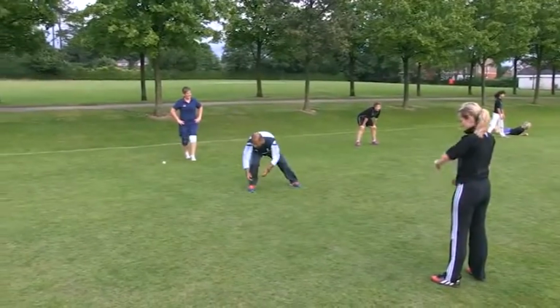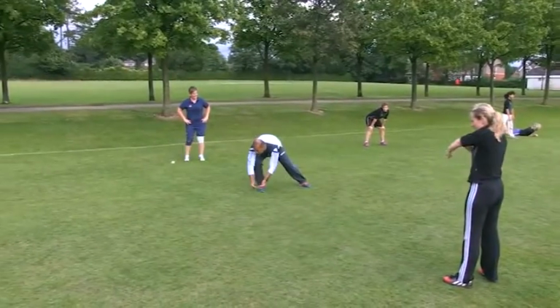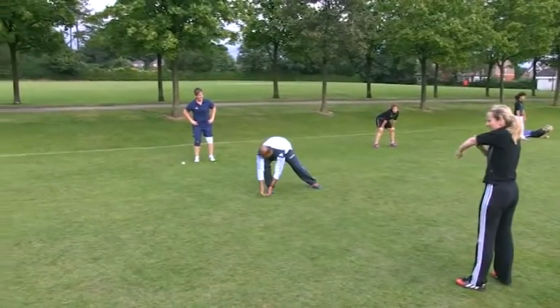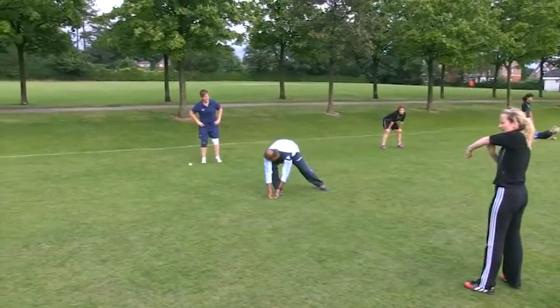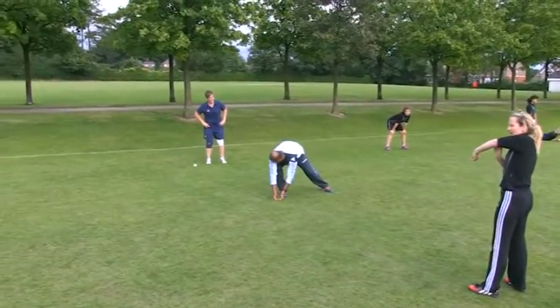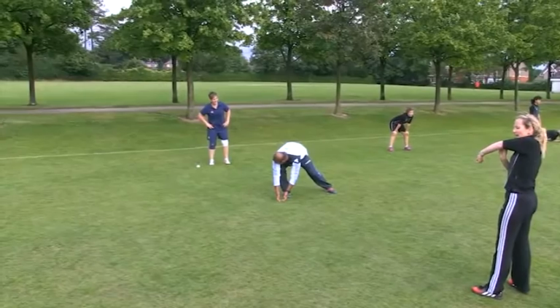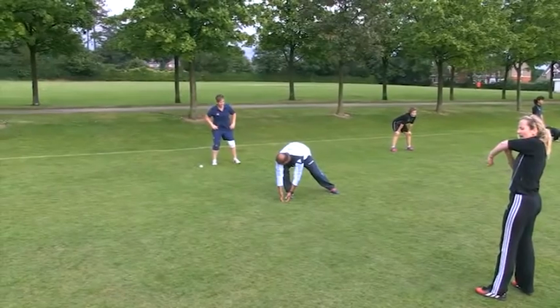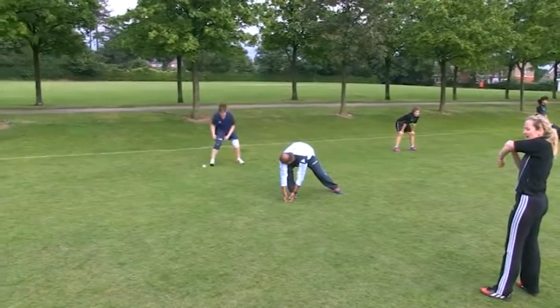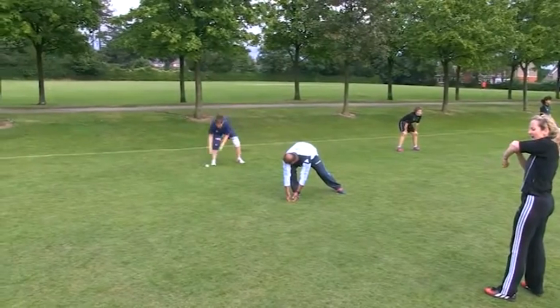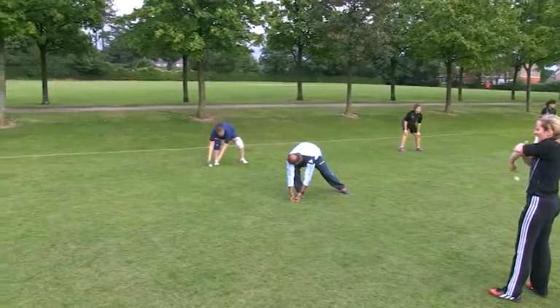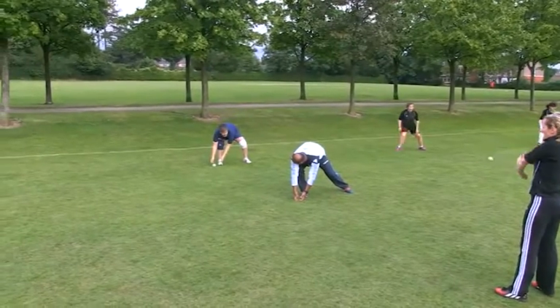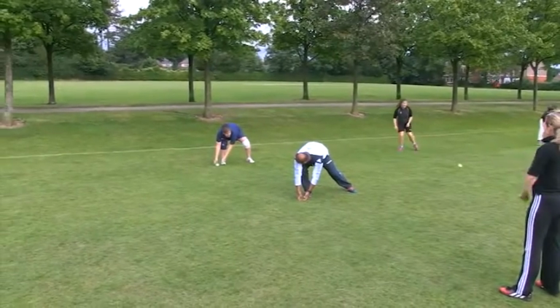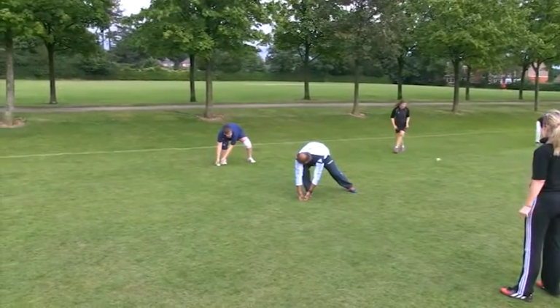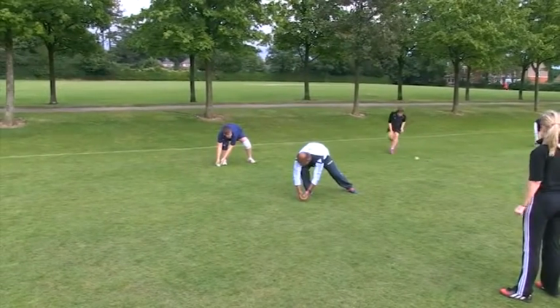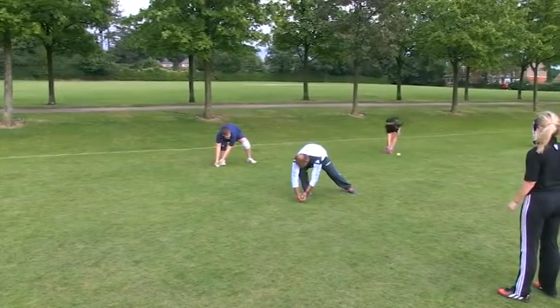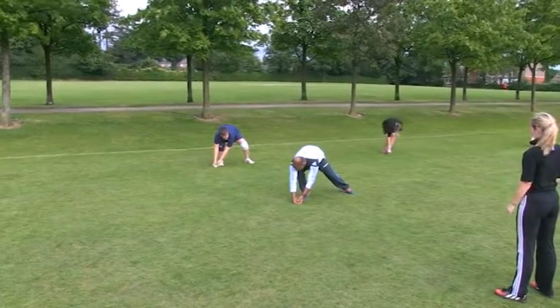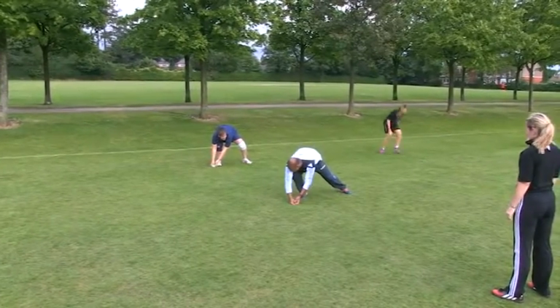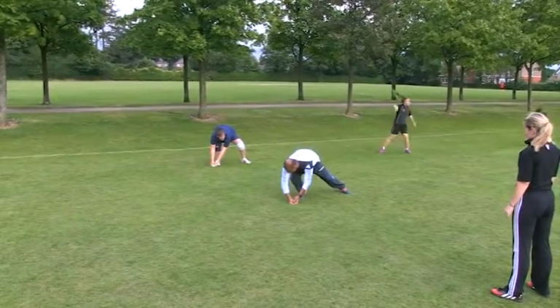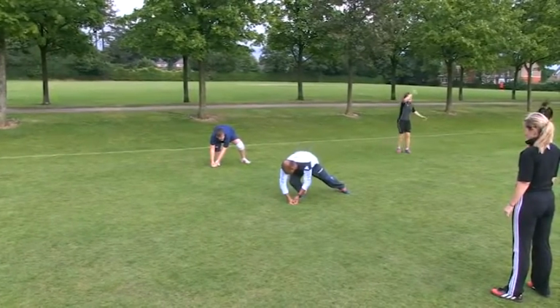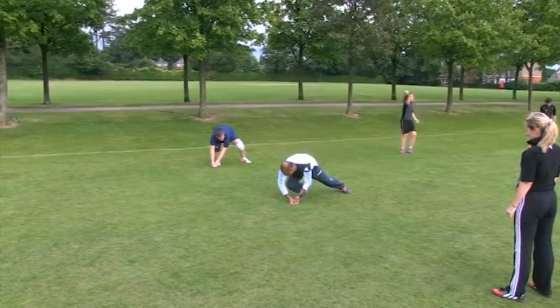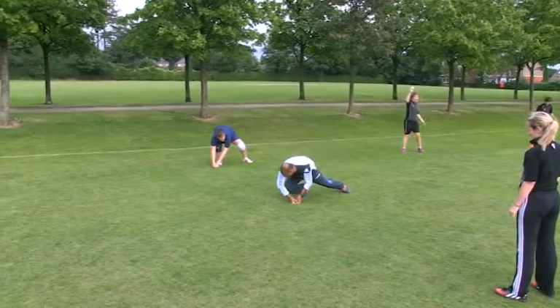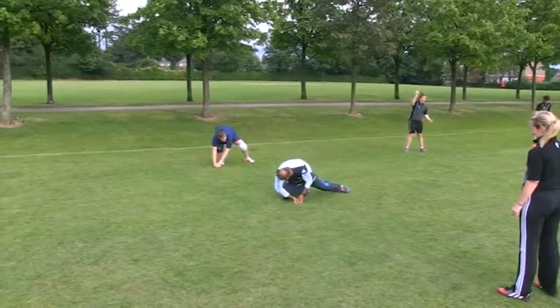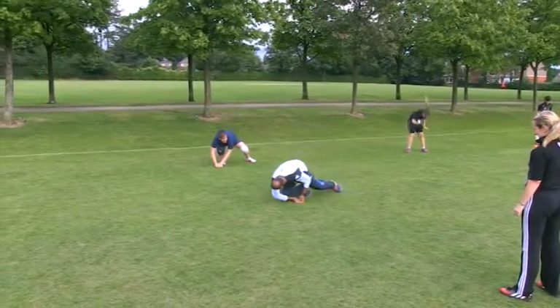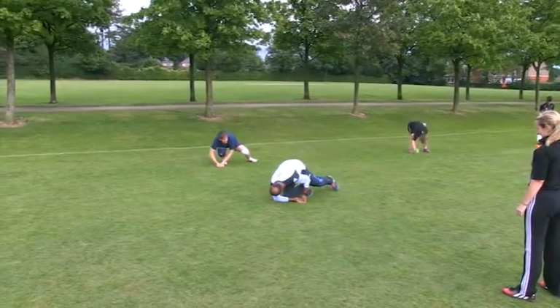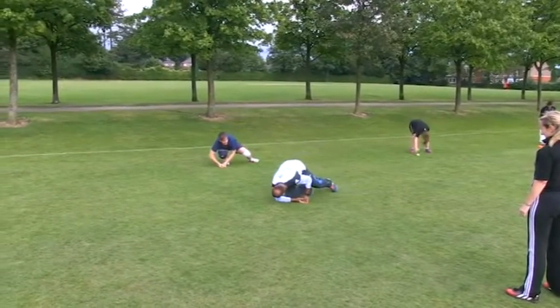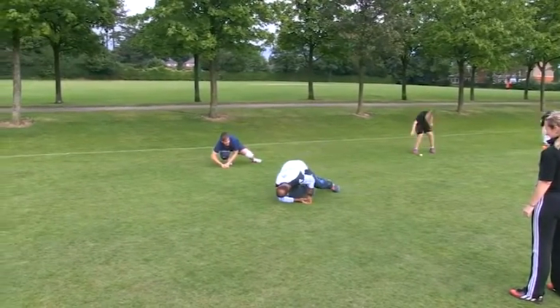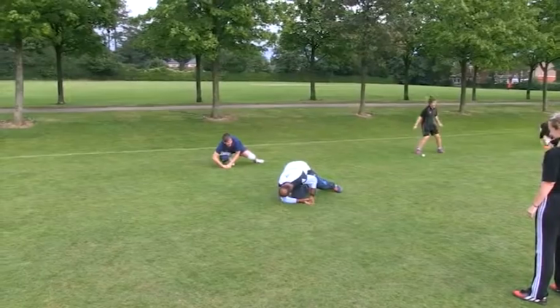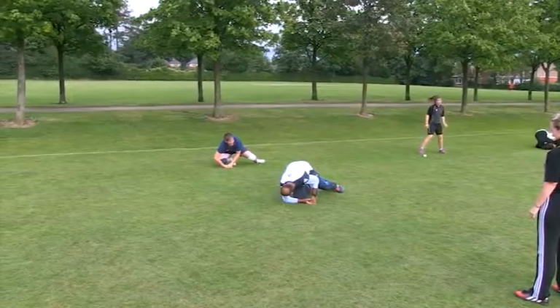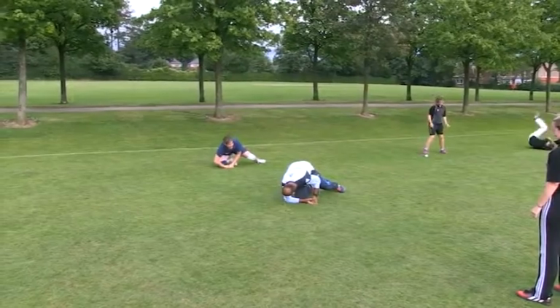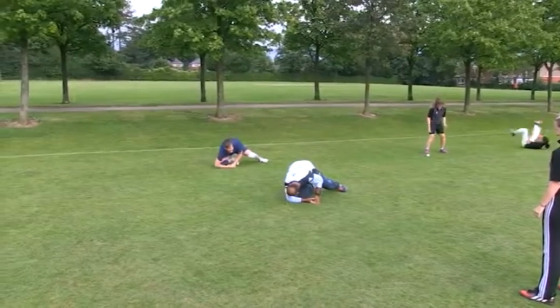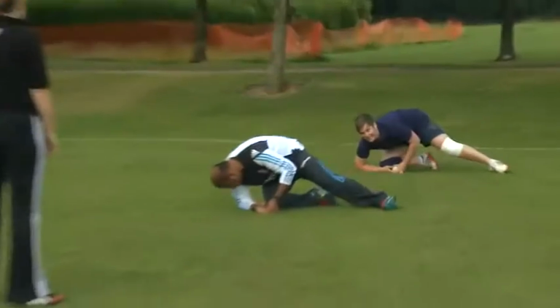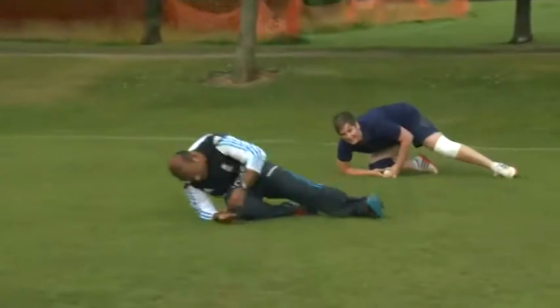Get yourself down there. Get into that position. Pick the ball up, and then literally put your right elbow on the ground. And roll.